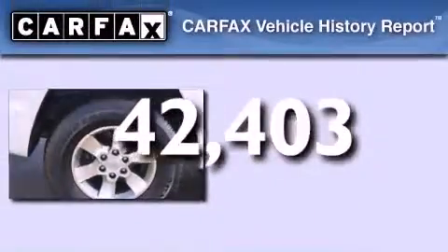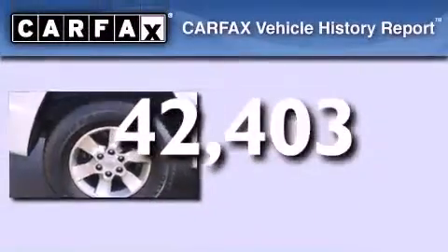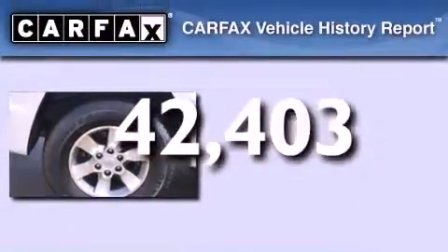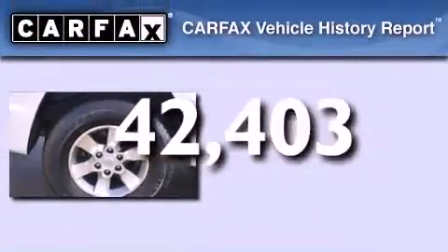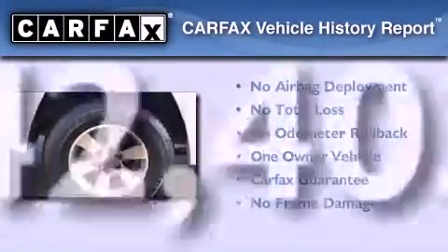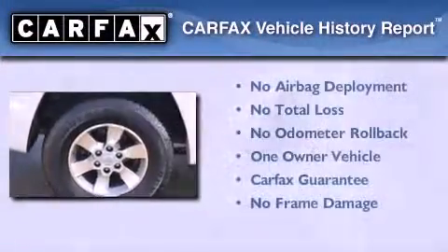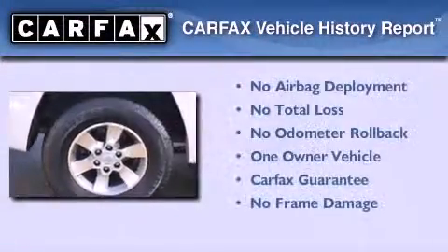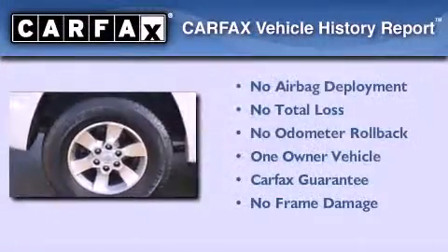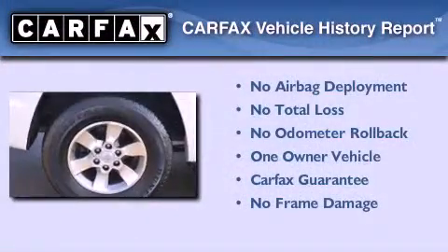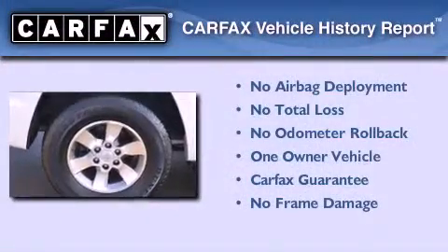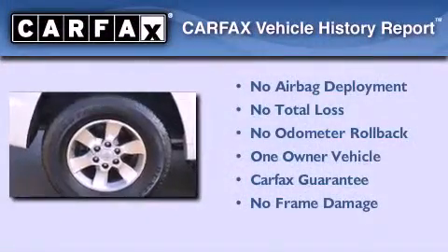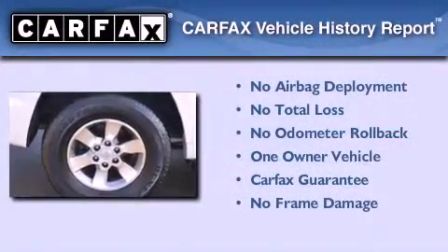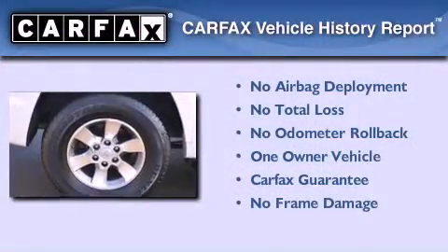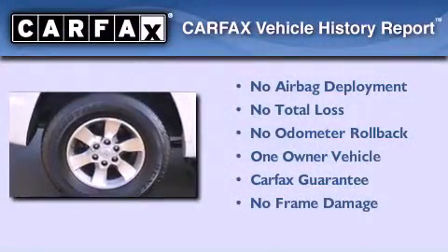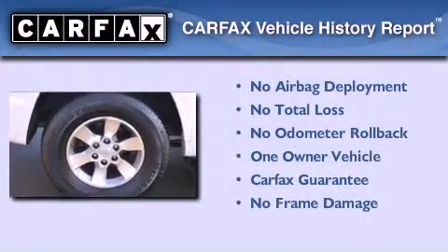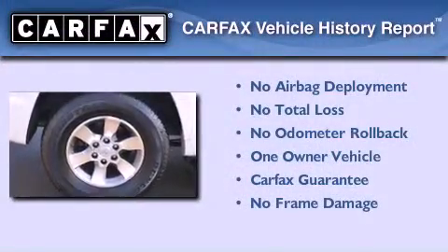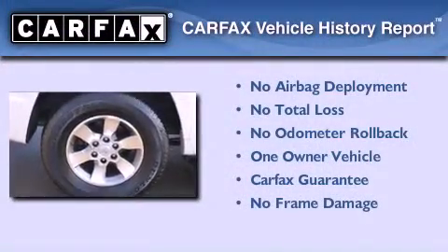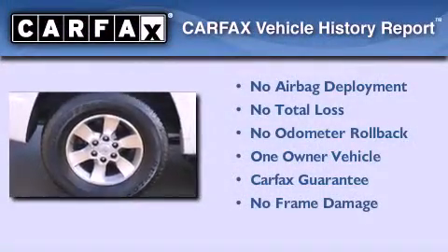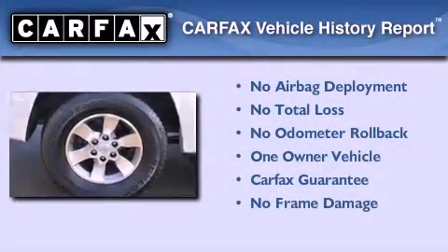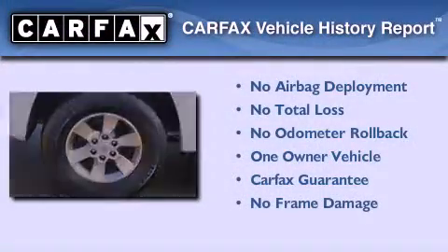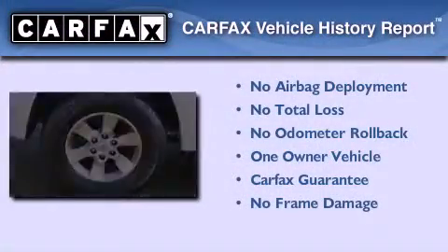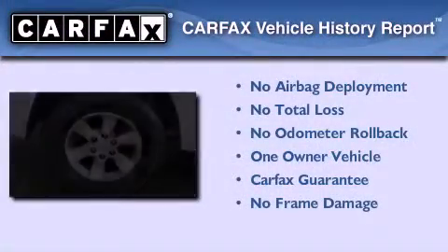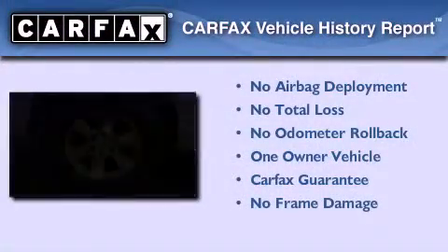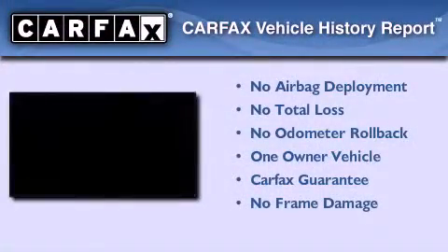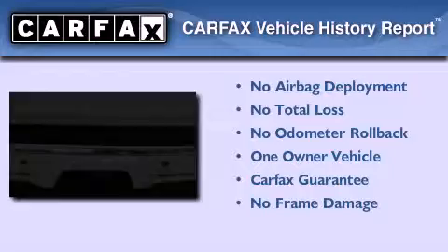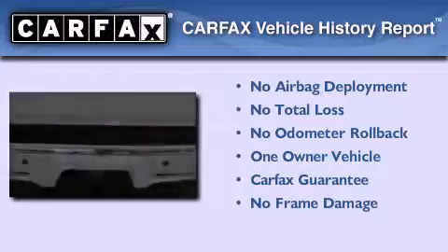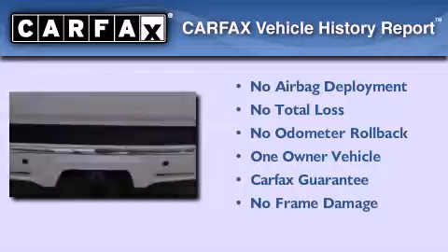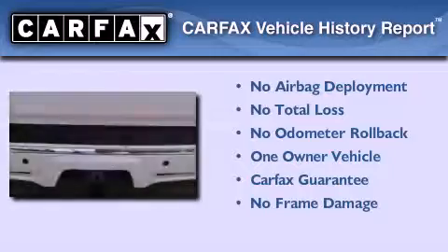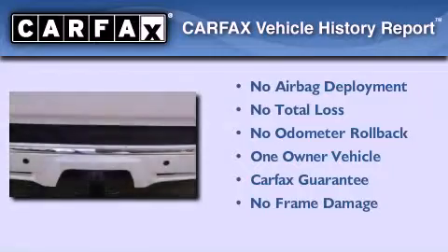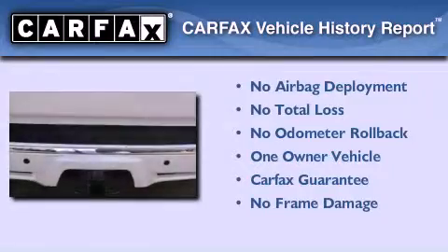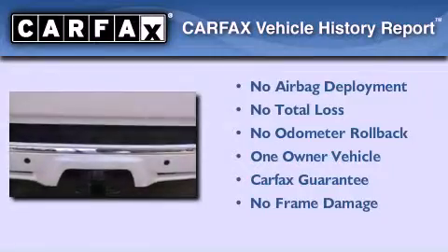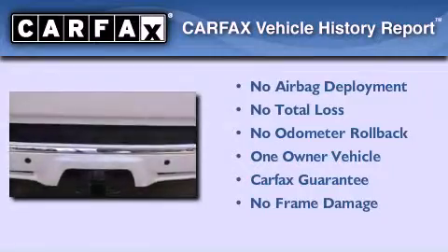This SUV has had only one owner, and it qualifies for the Carfax buyback guarantee.